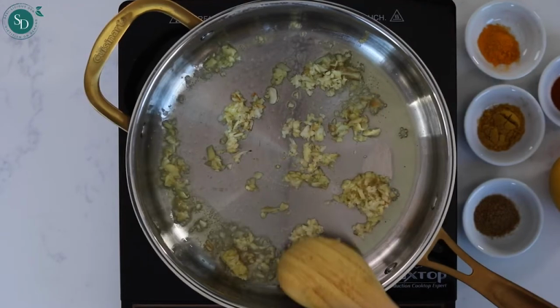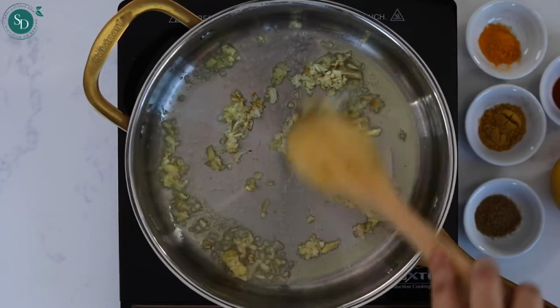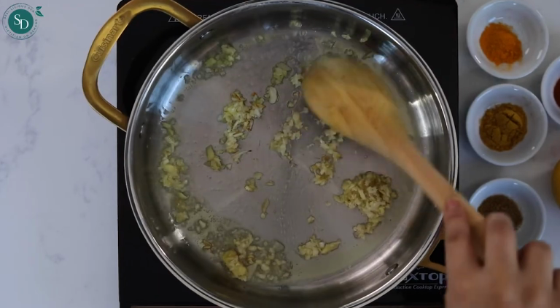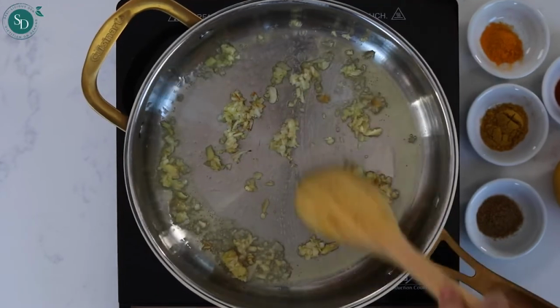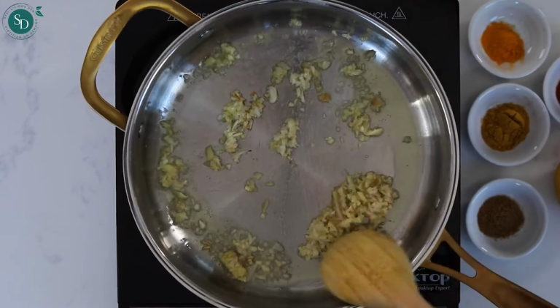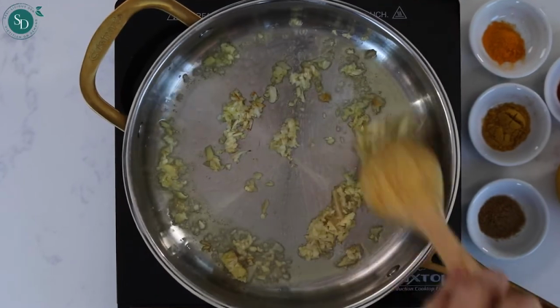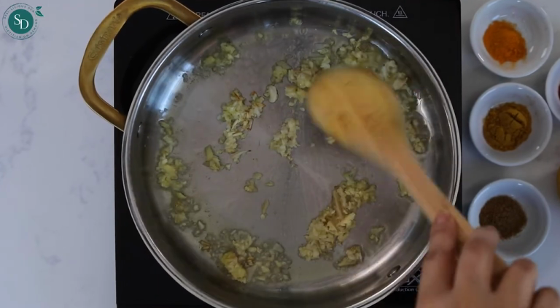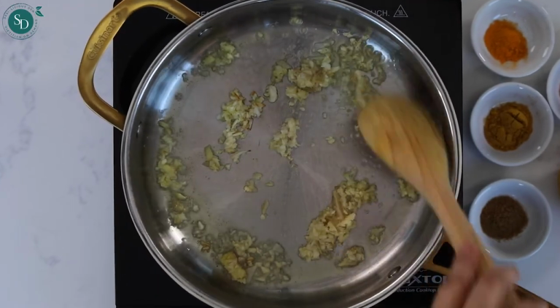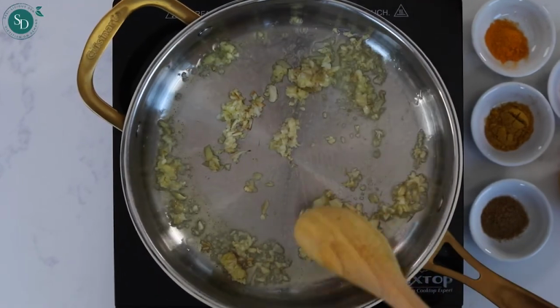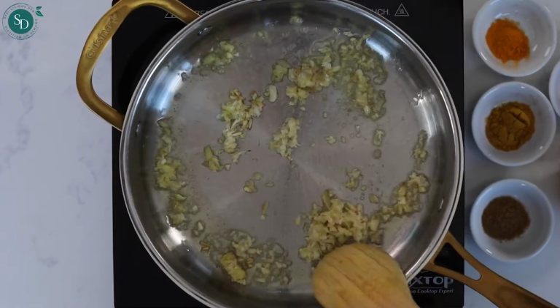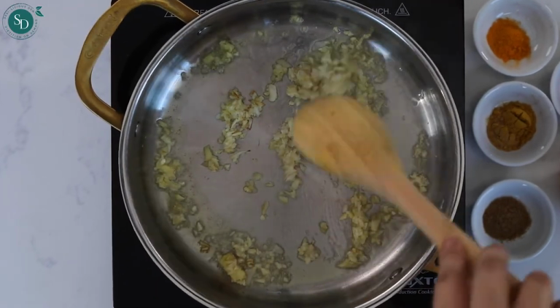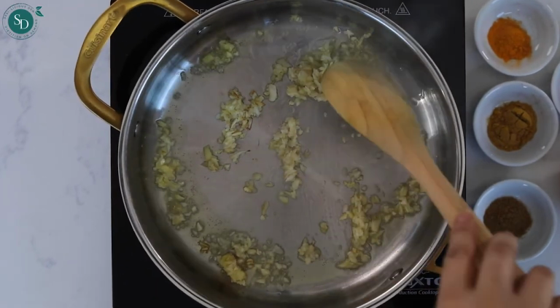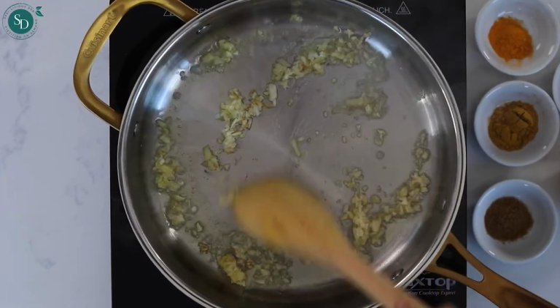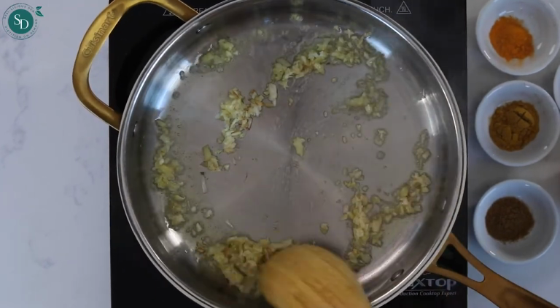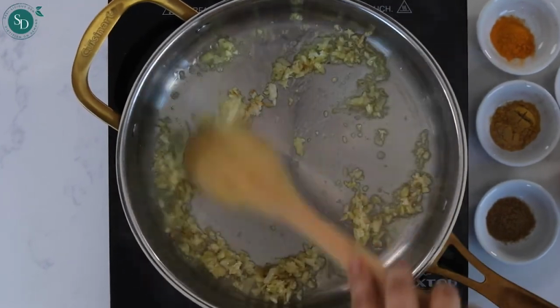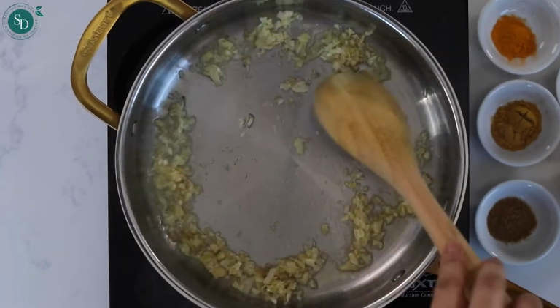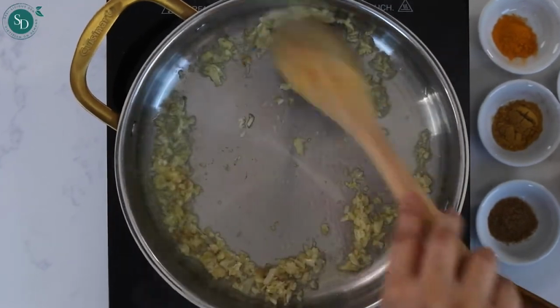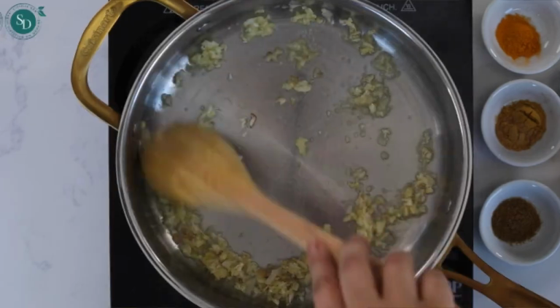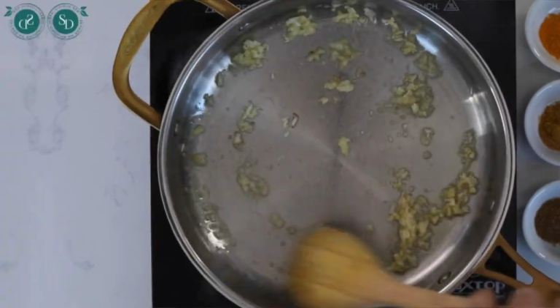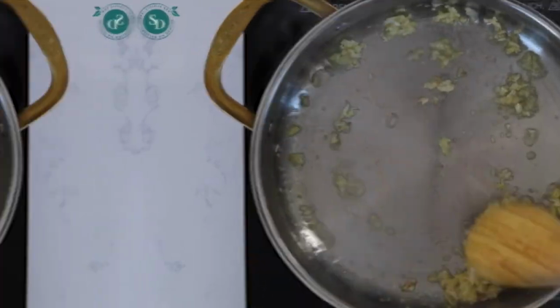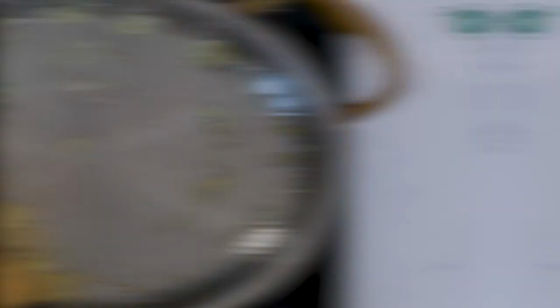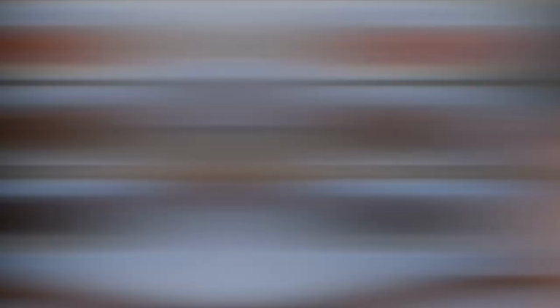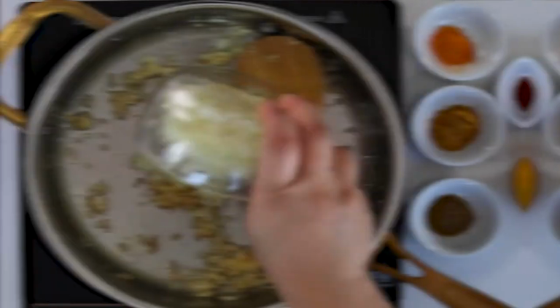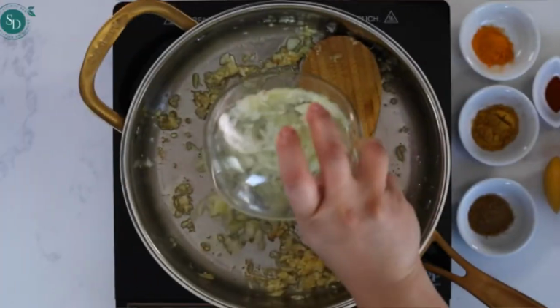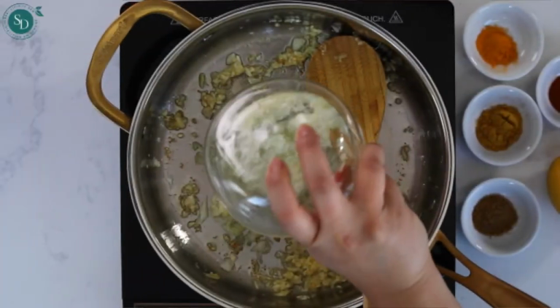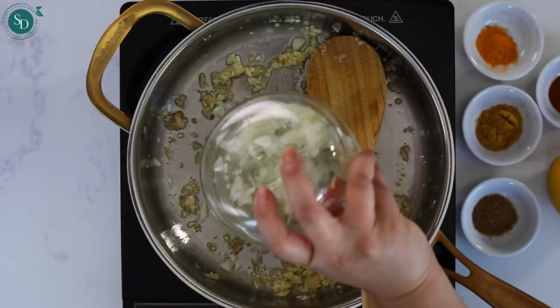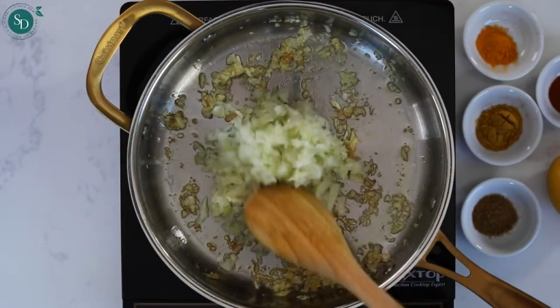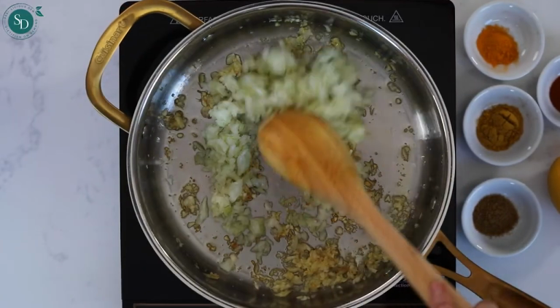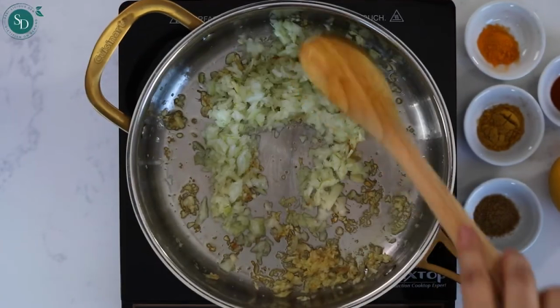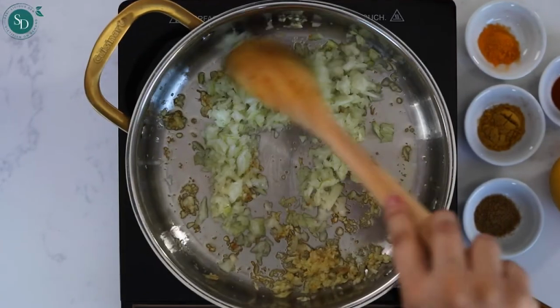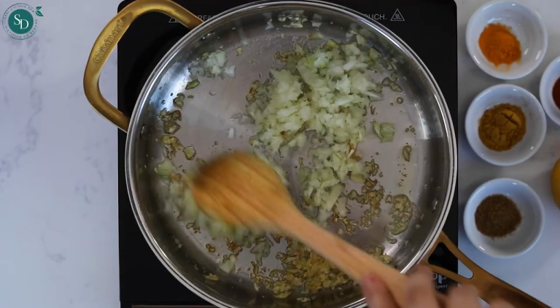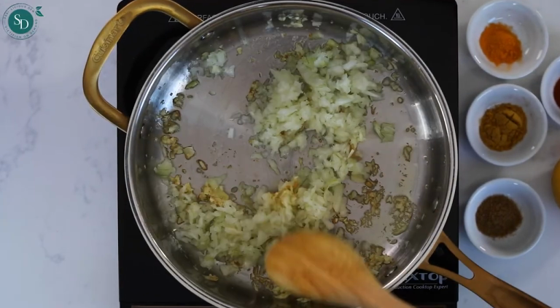Start by creating the base by frying garlic, ginger, and onion in olive oil until golden.